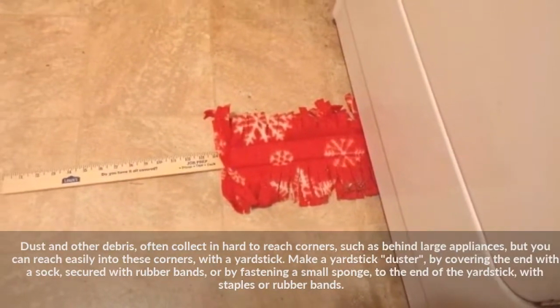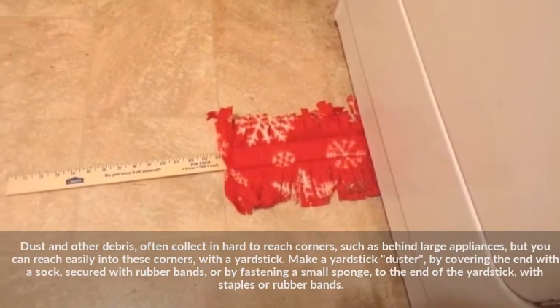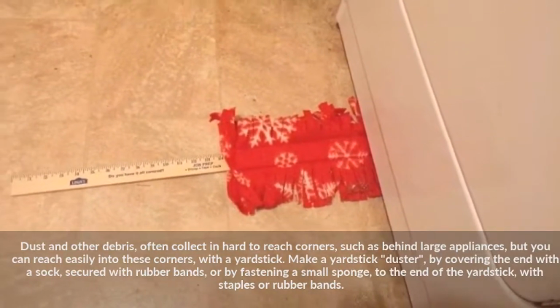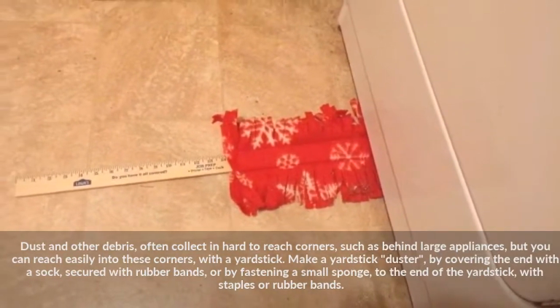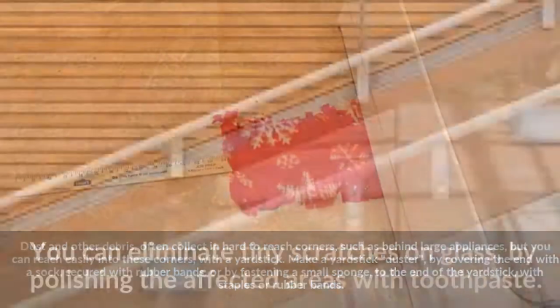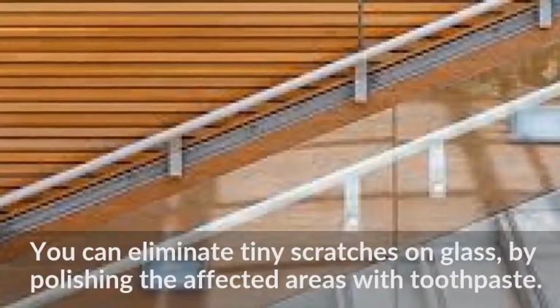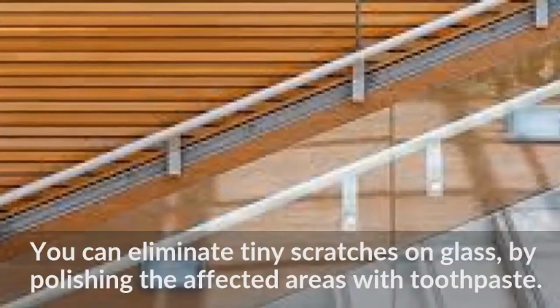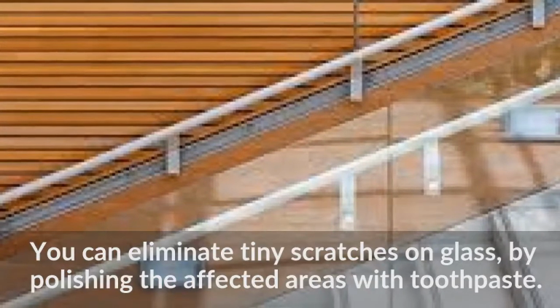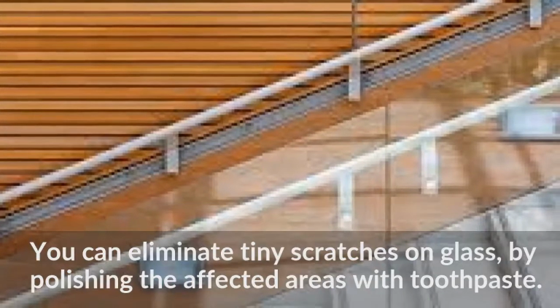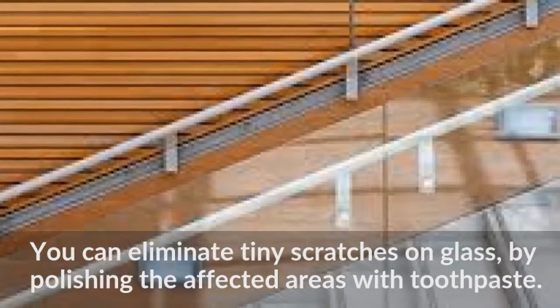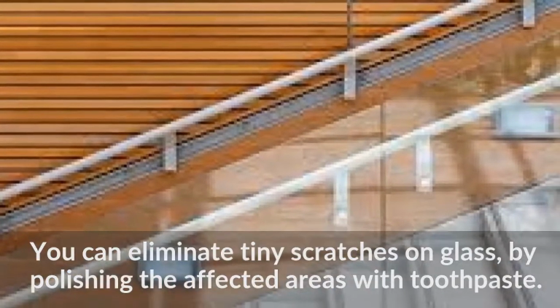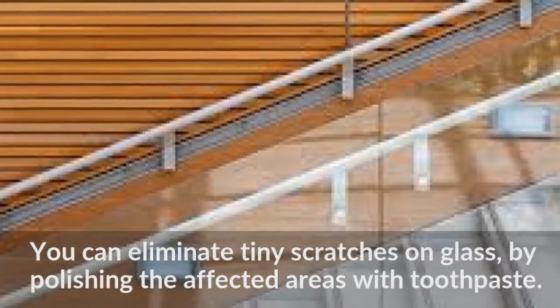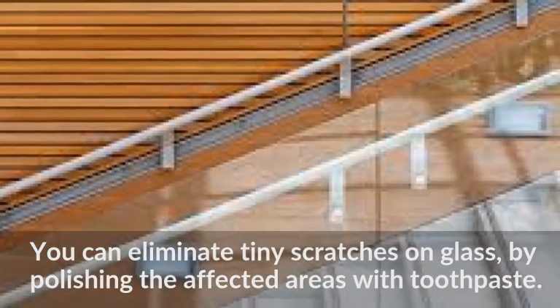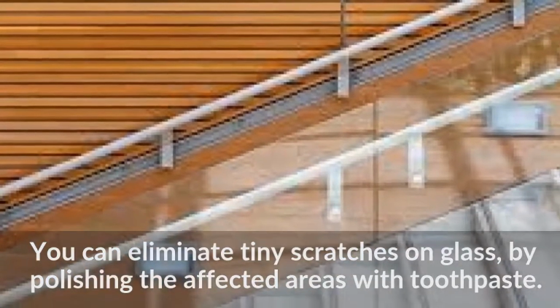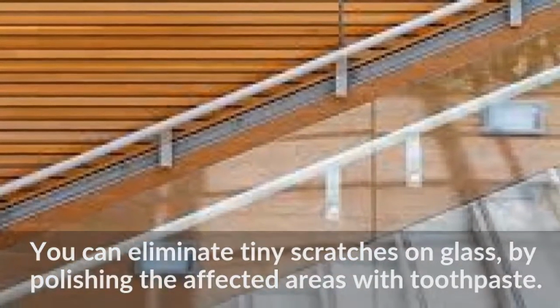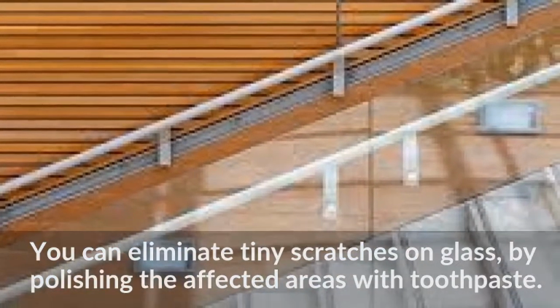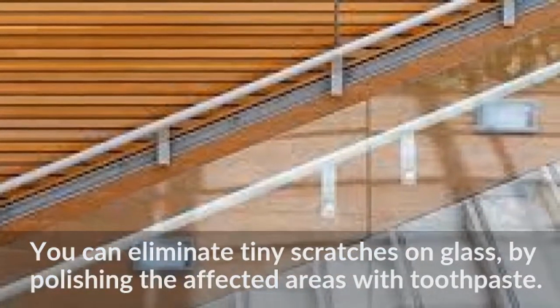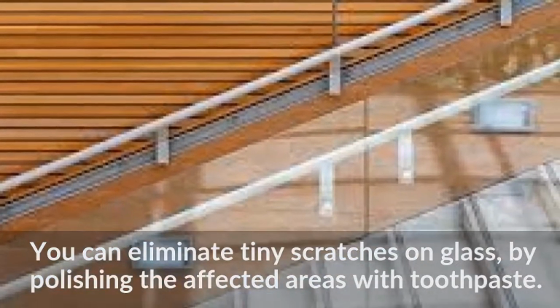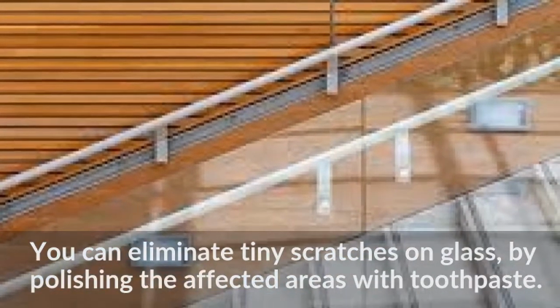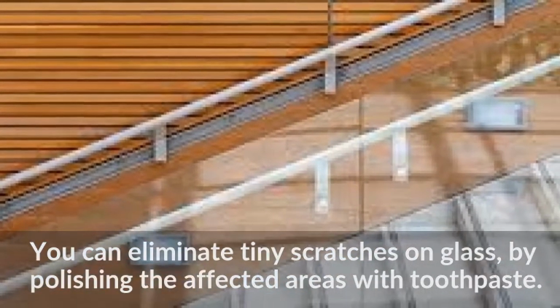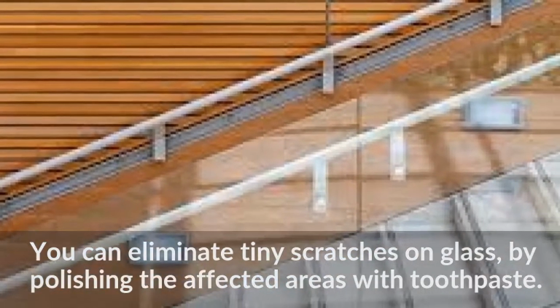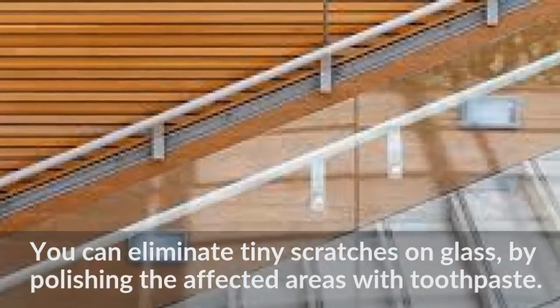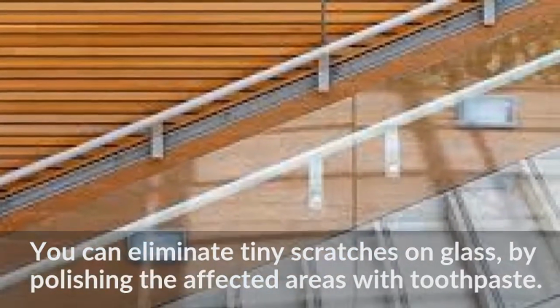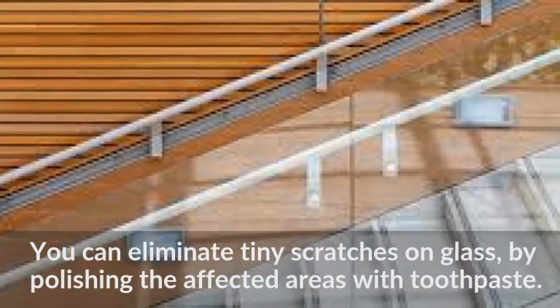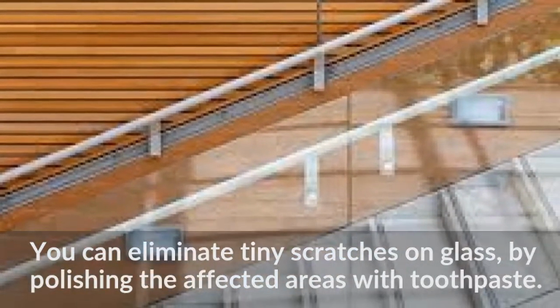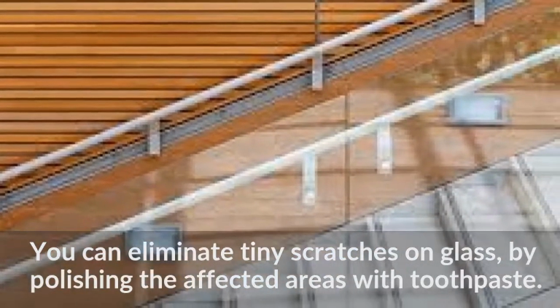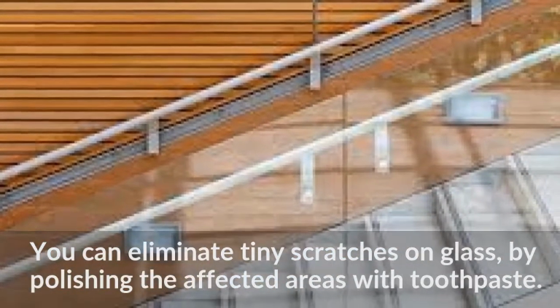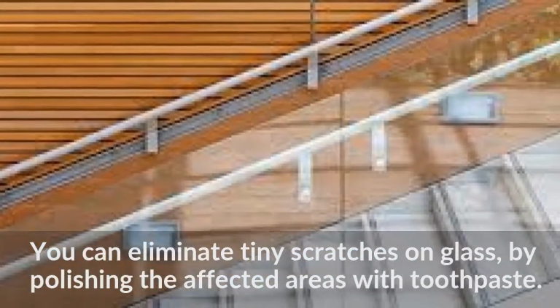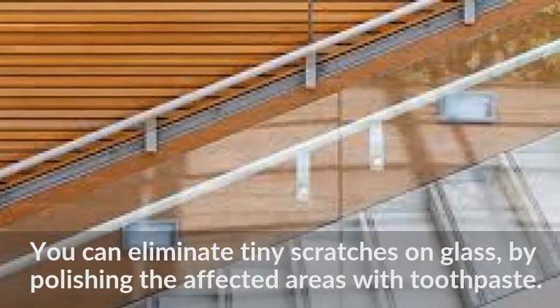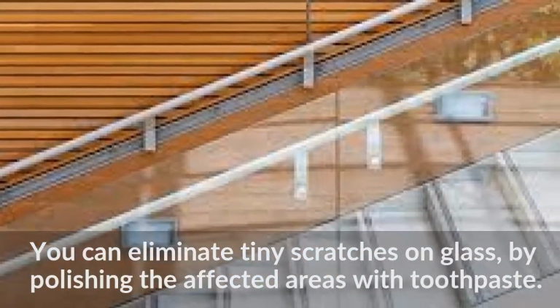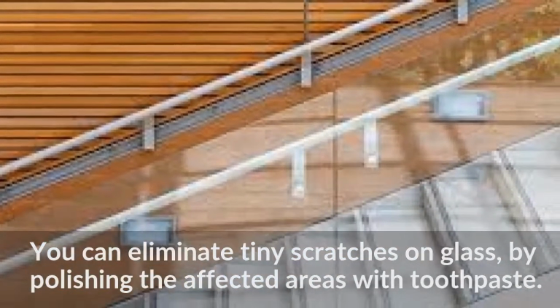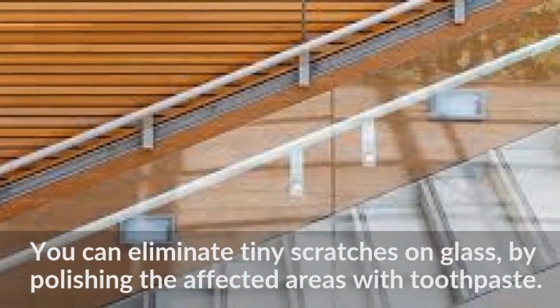You can eliminate tiny scratches on glass by polishing the affected areas with toothpaste.